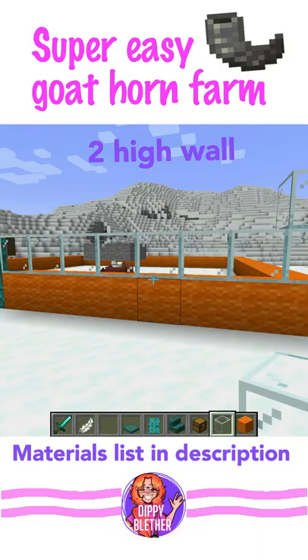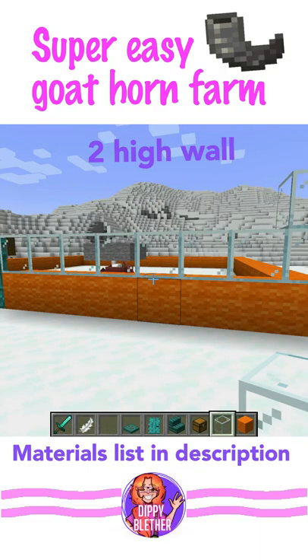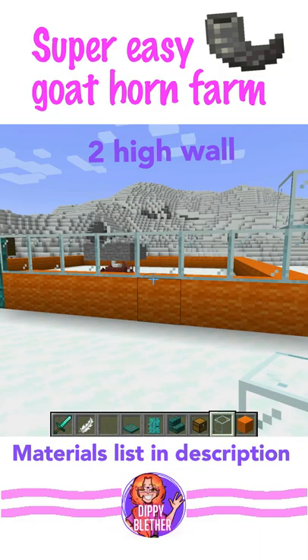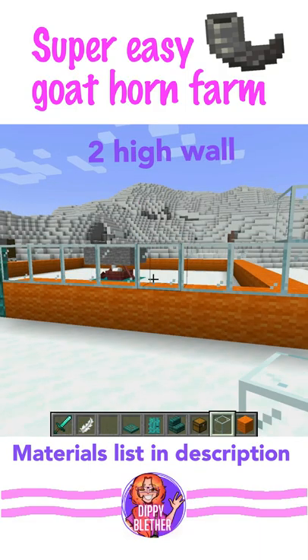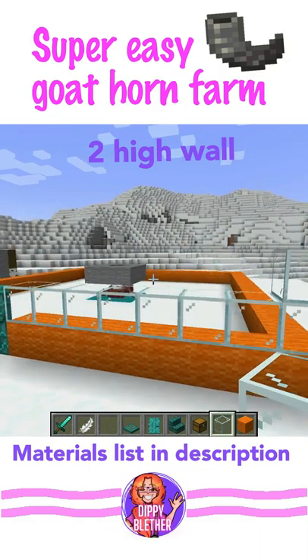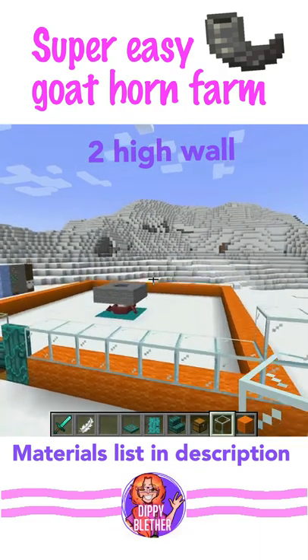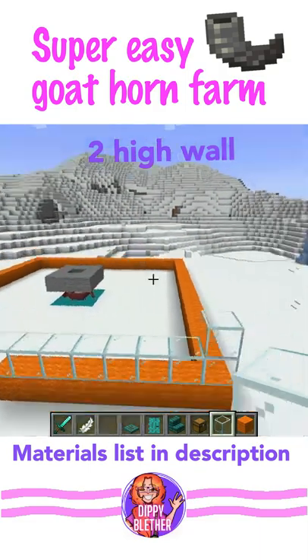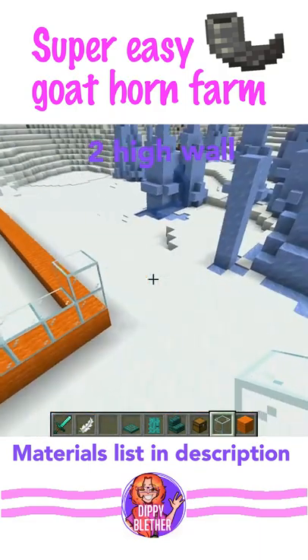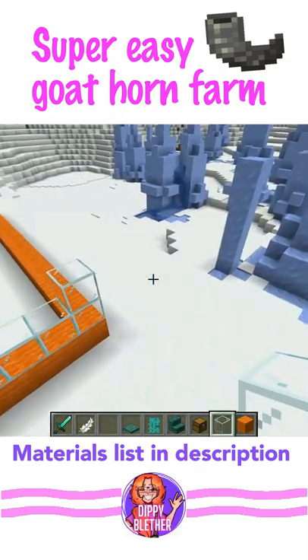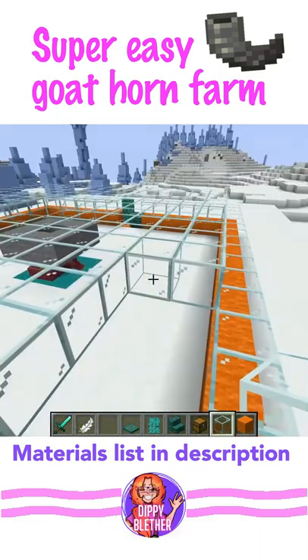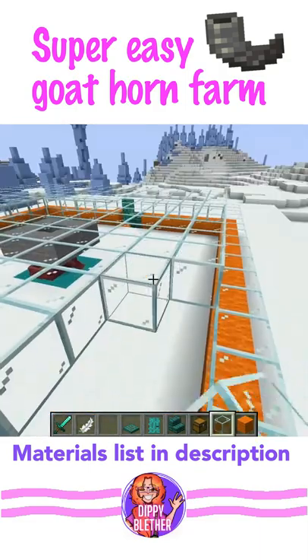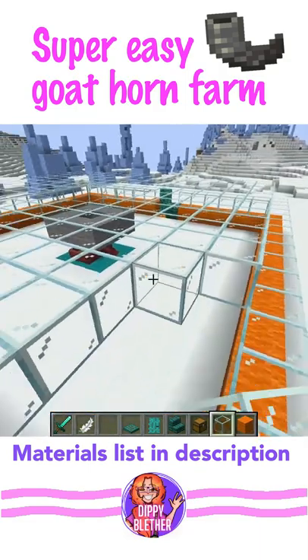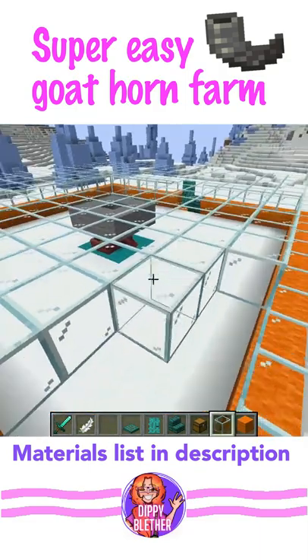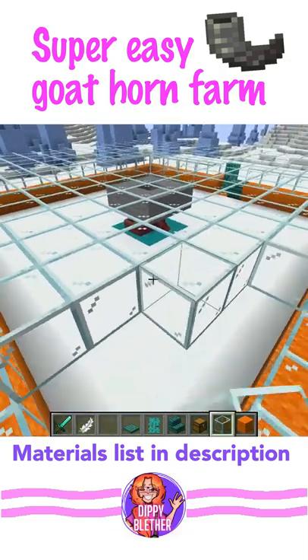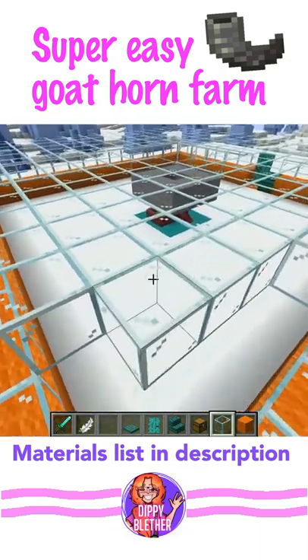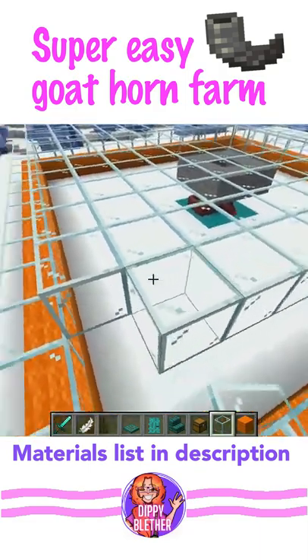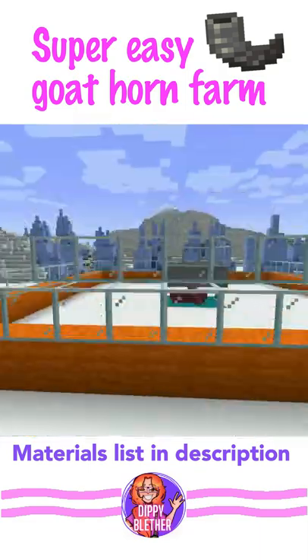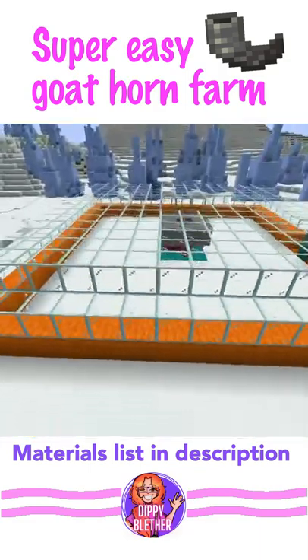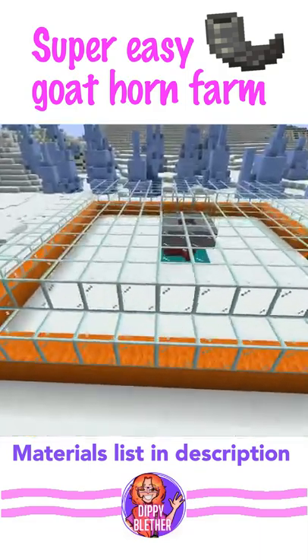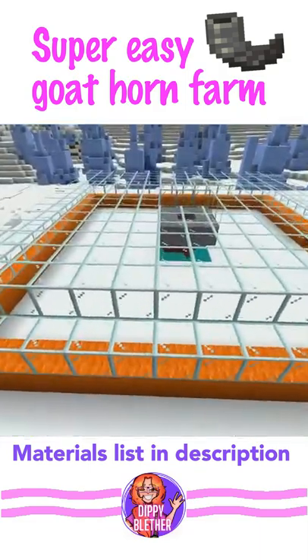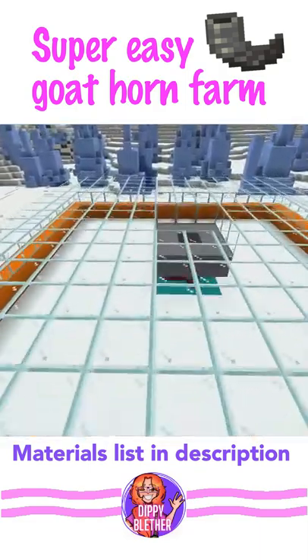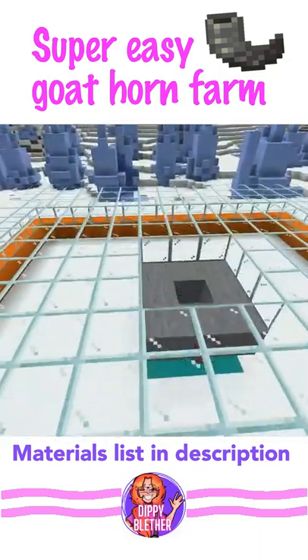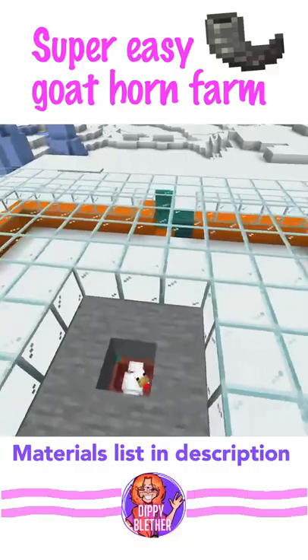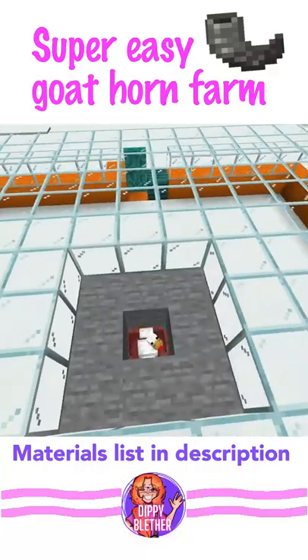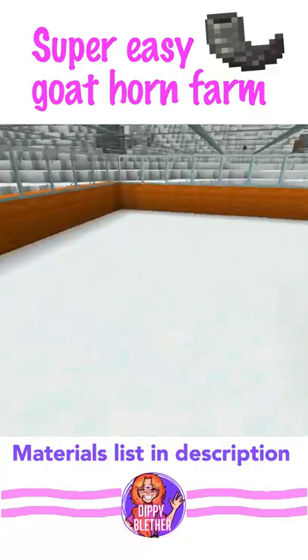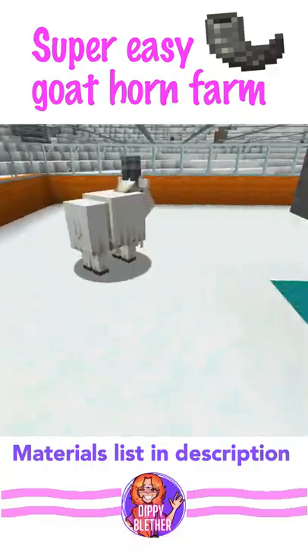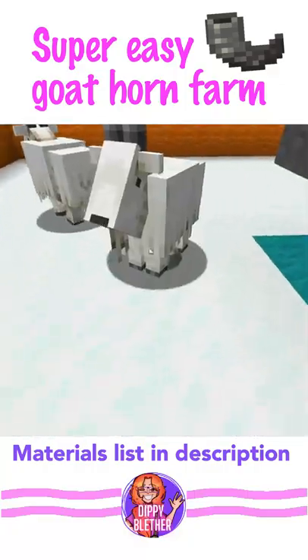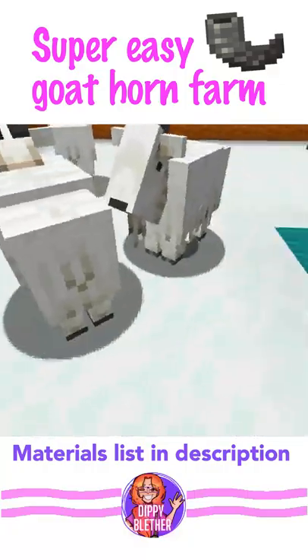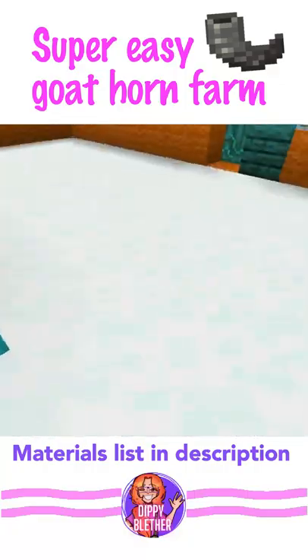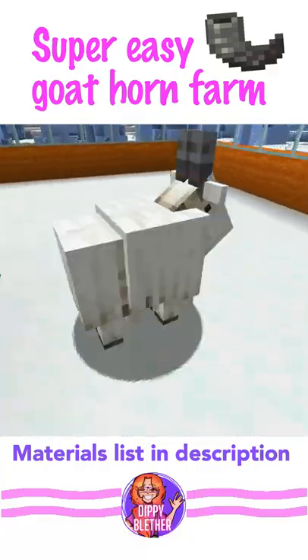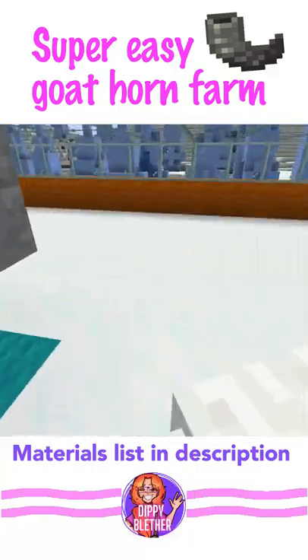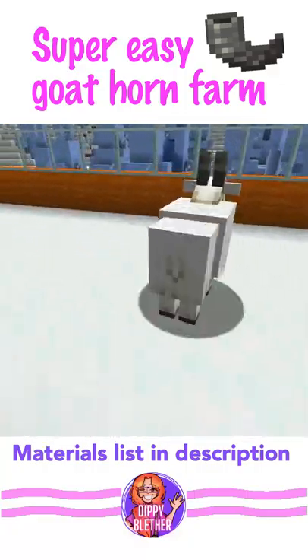Build a two high wall around the outside, then cover the farm with a roof. The structure is now three blocks high. Now fill your farm with goats and wait.